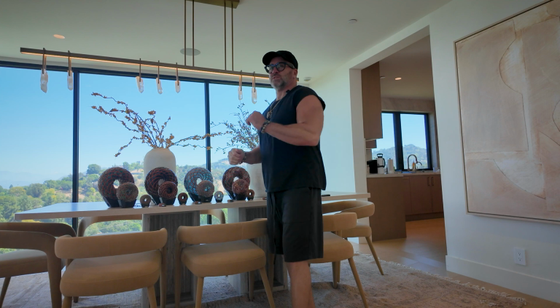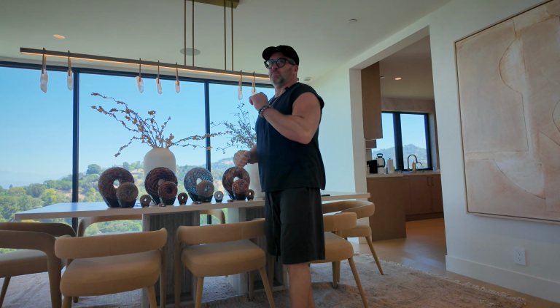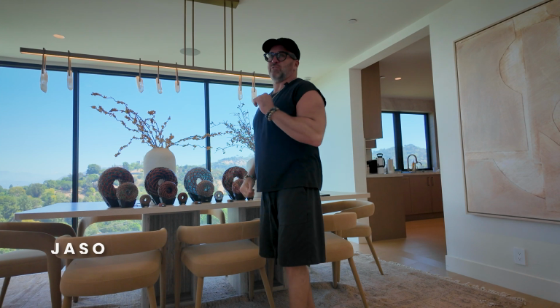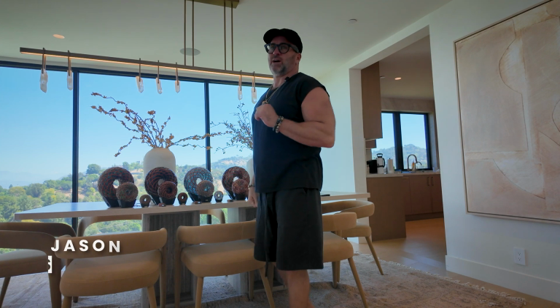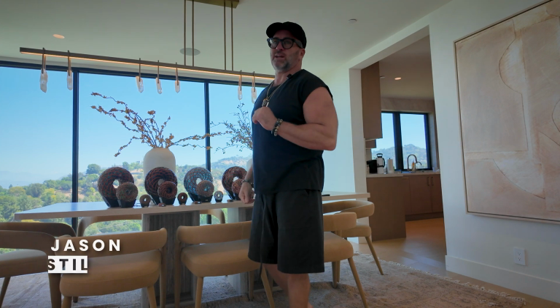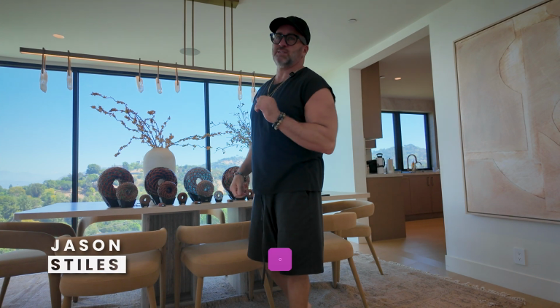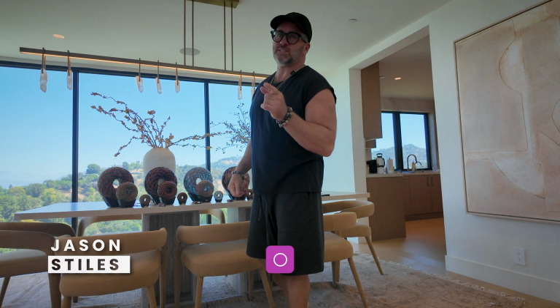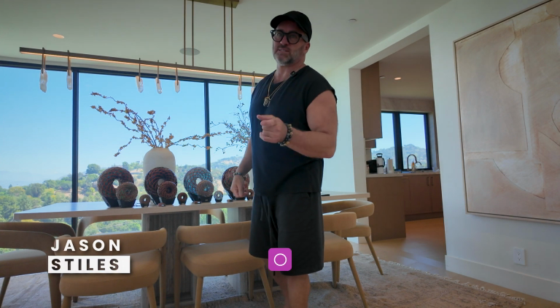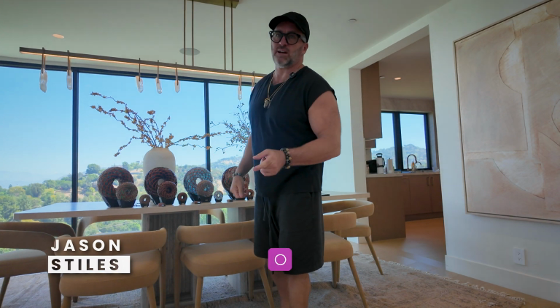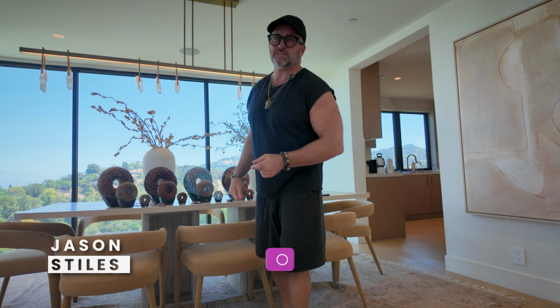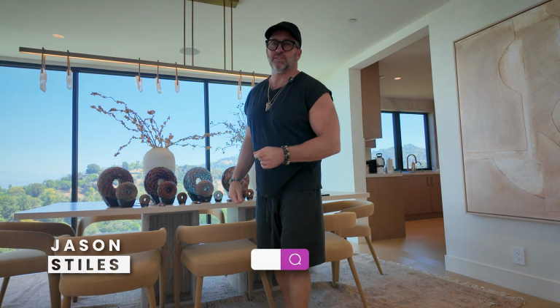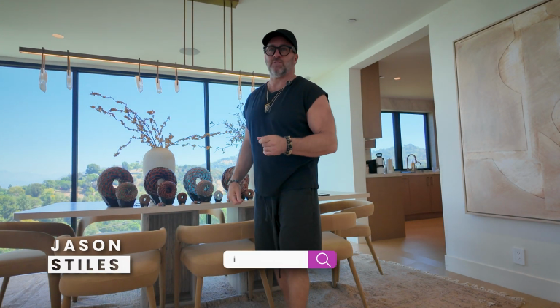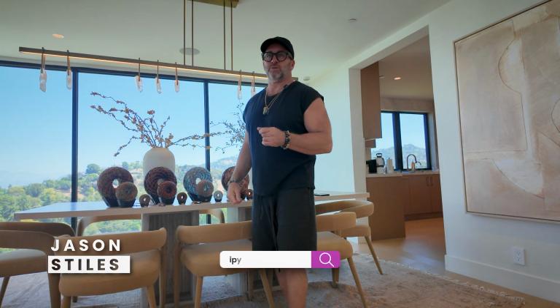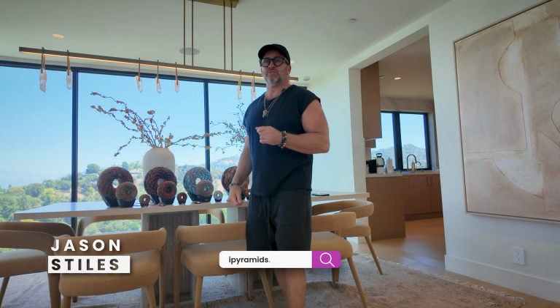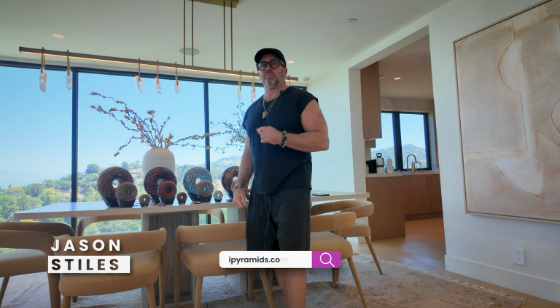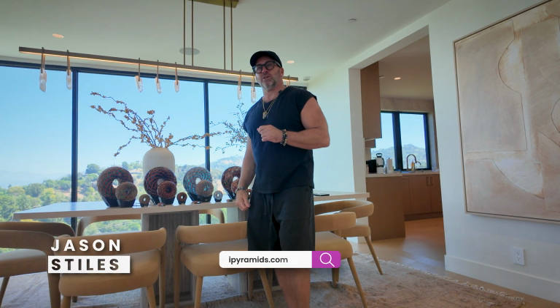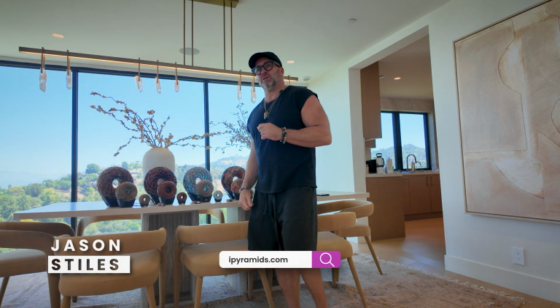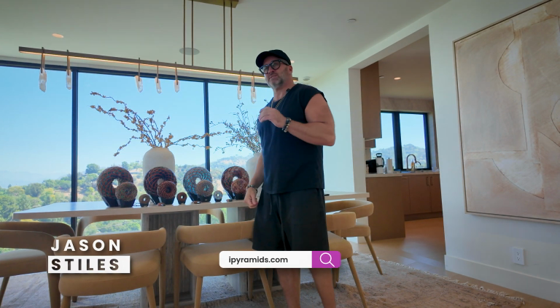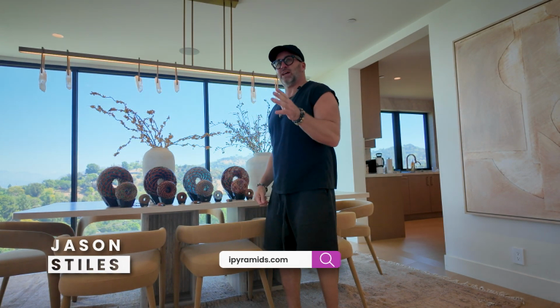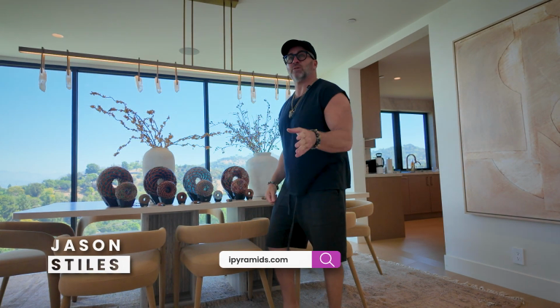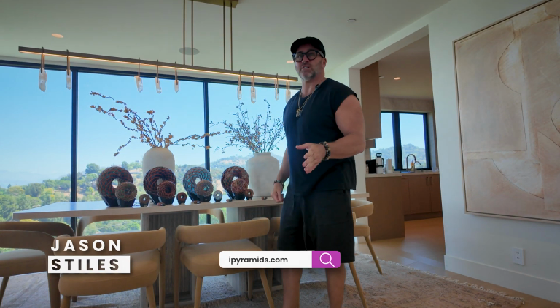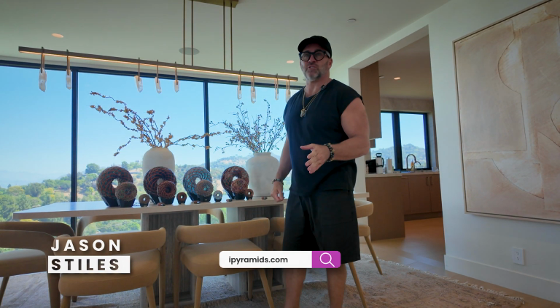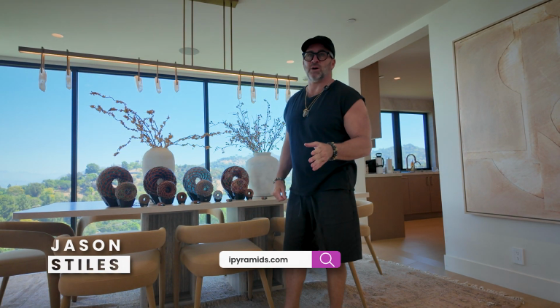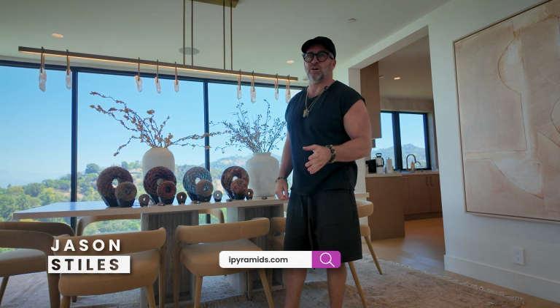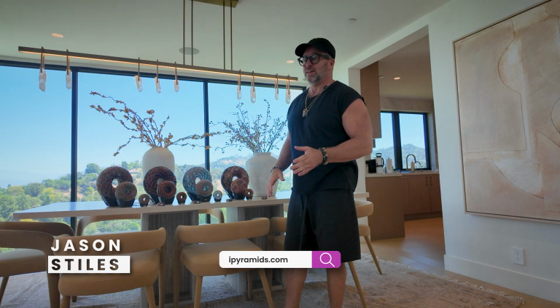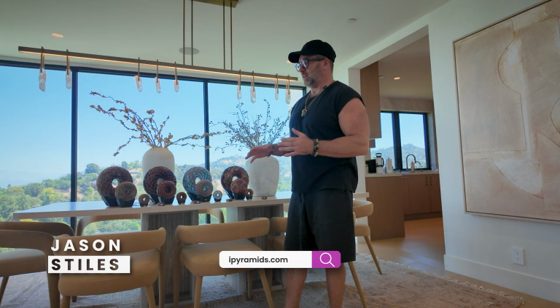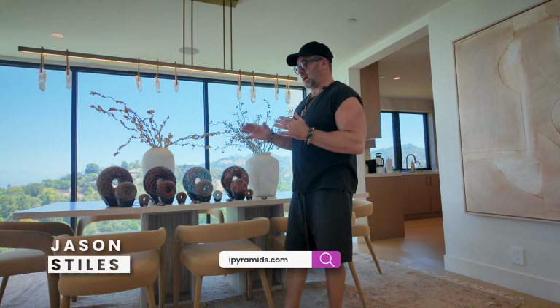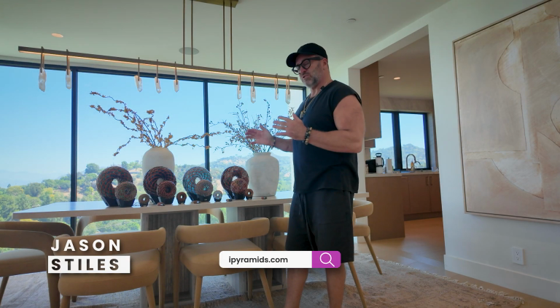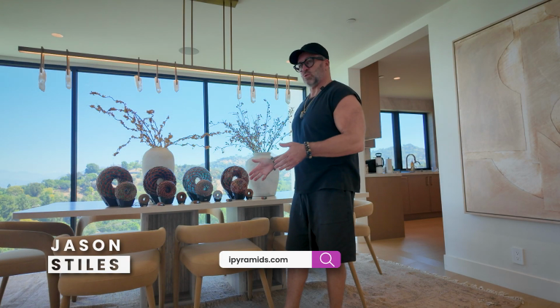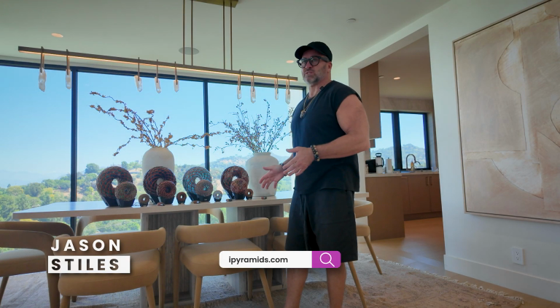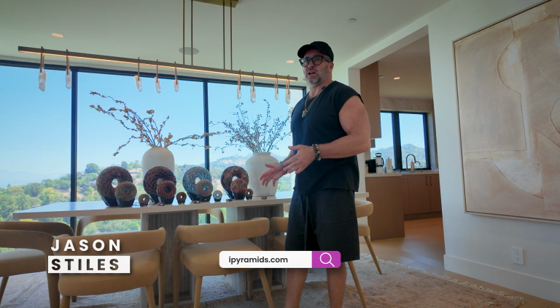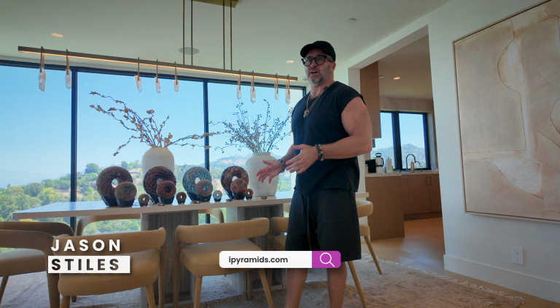What's up, everybody? Jason Stiles here, the founder of iPyramids. Today, I'm going to talk to you about the iTaurus lineup.